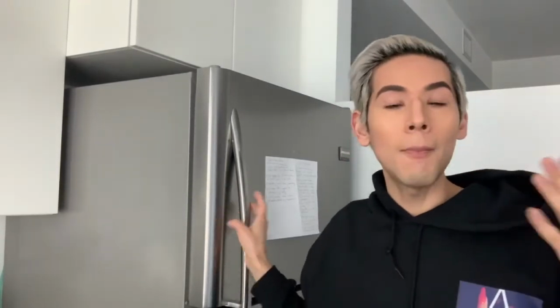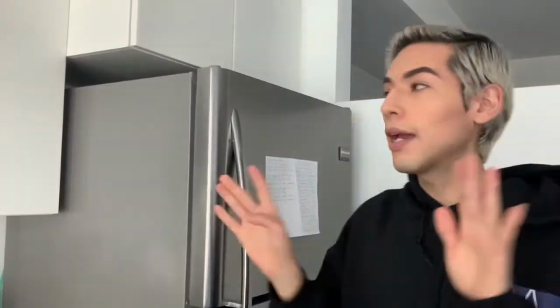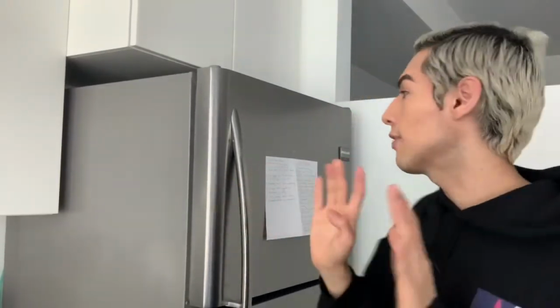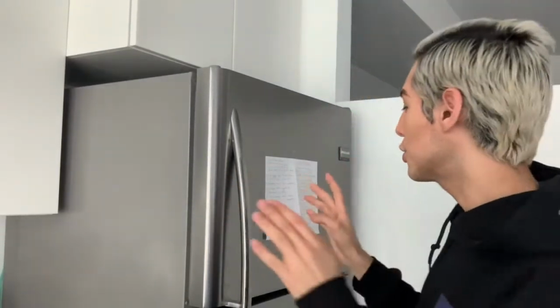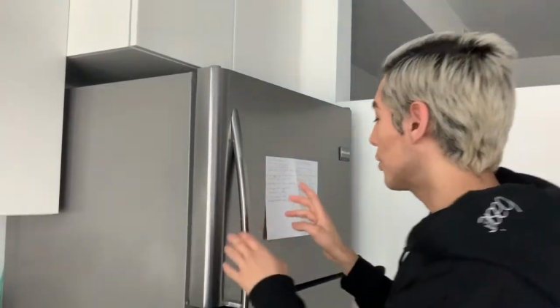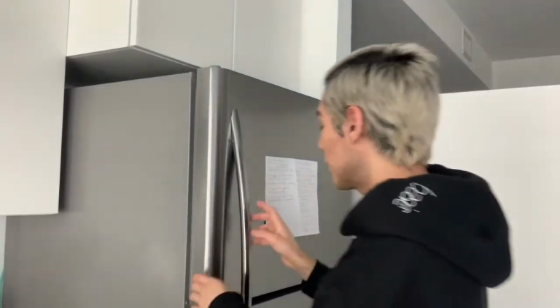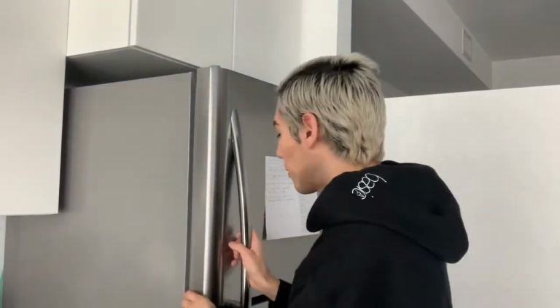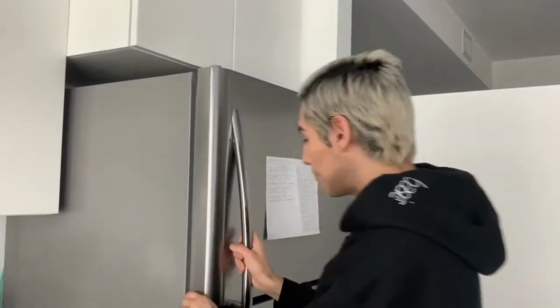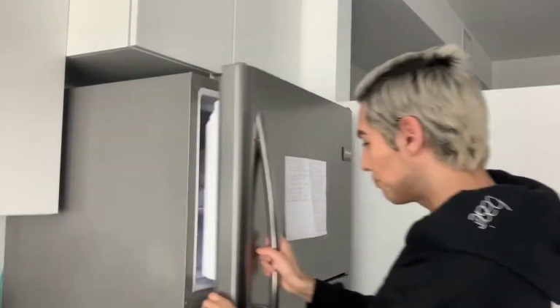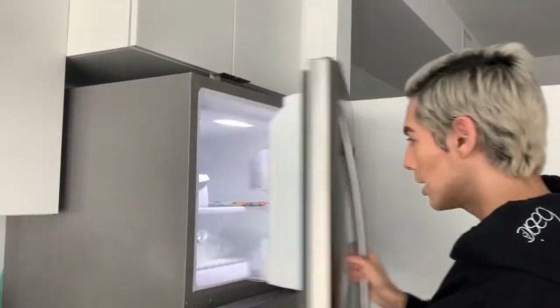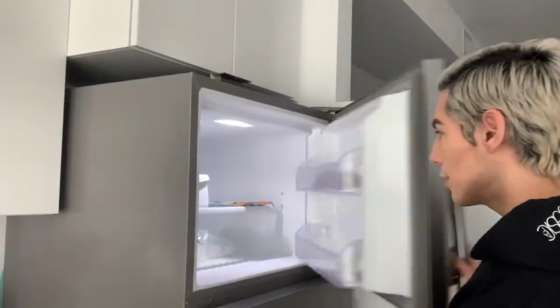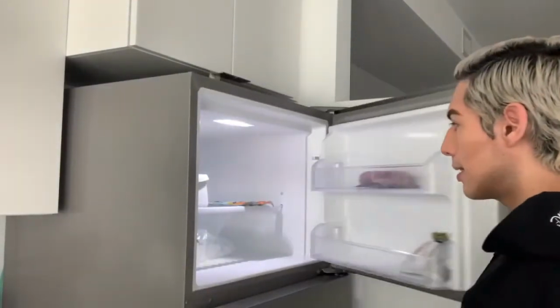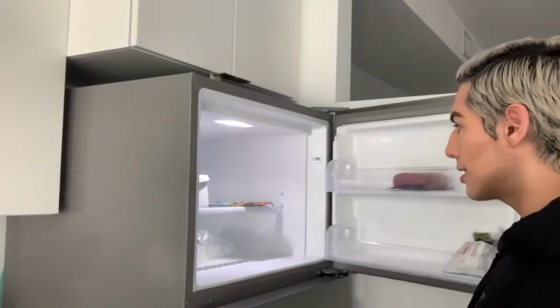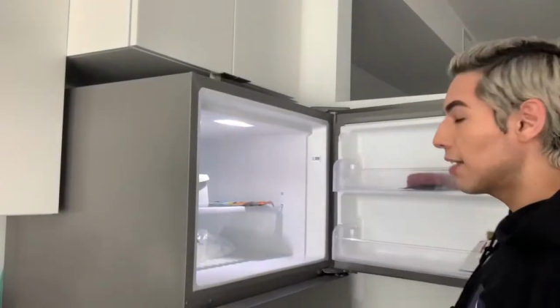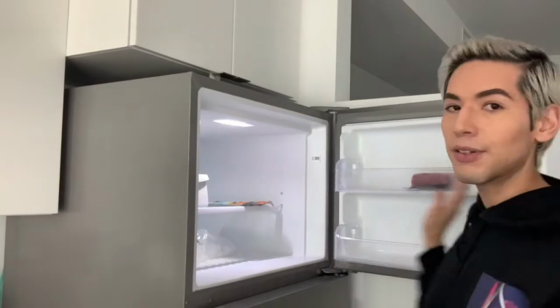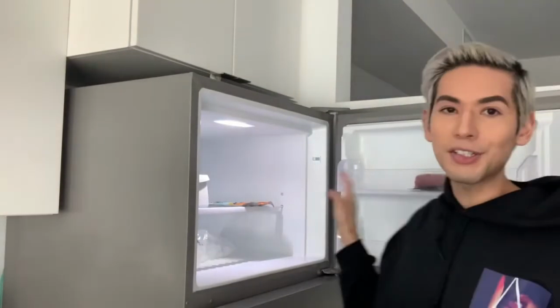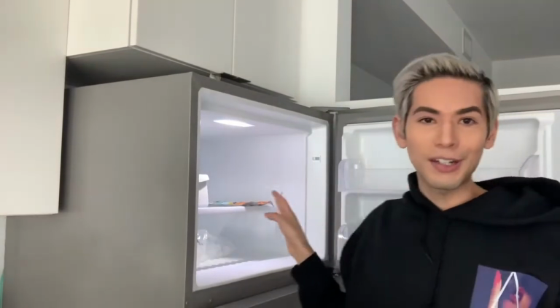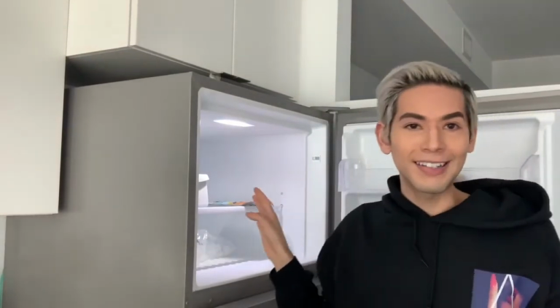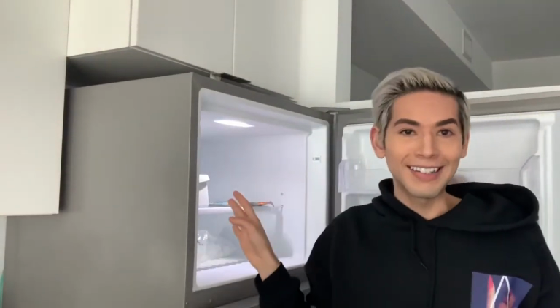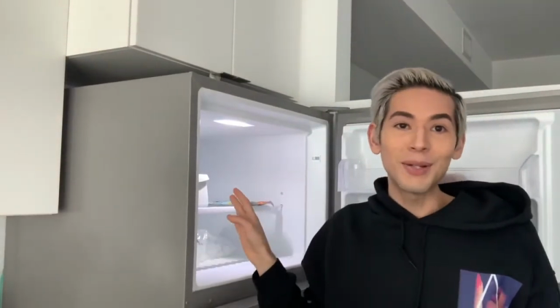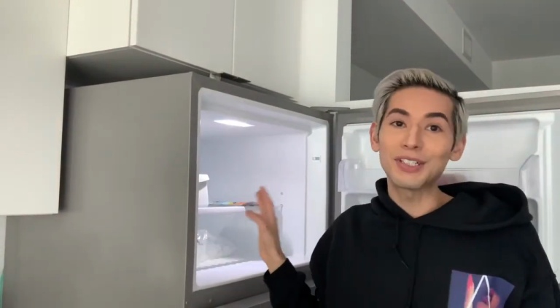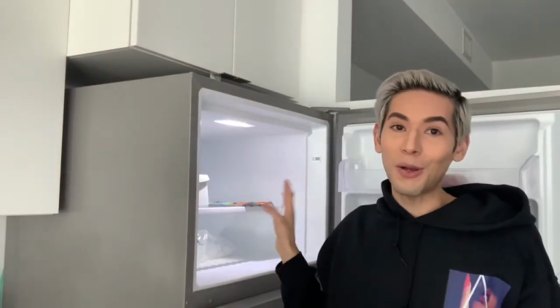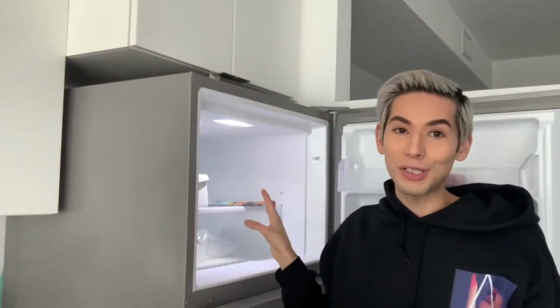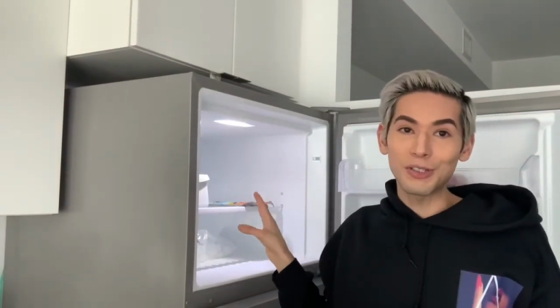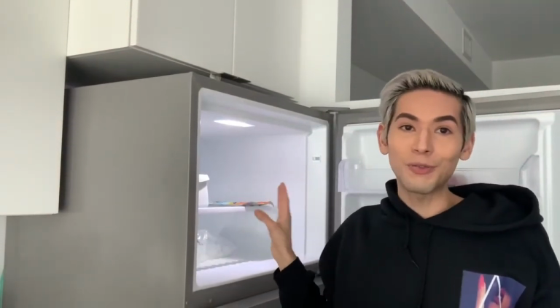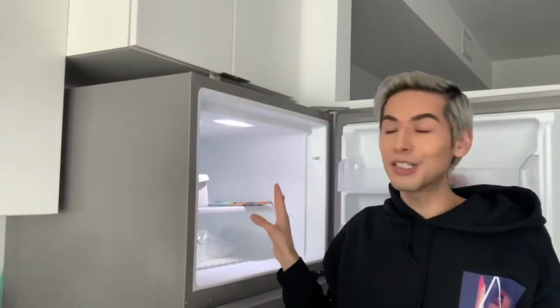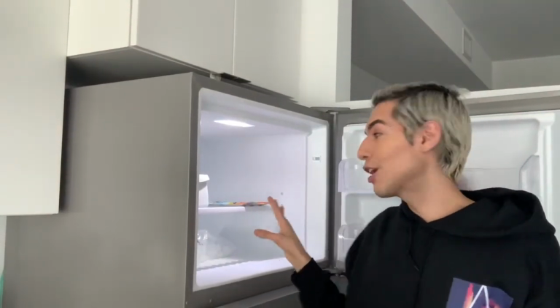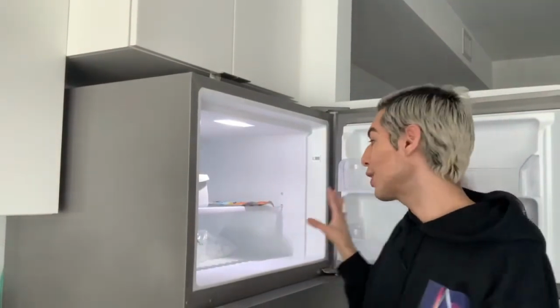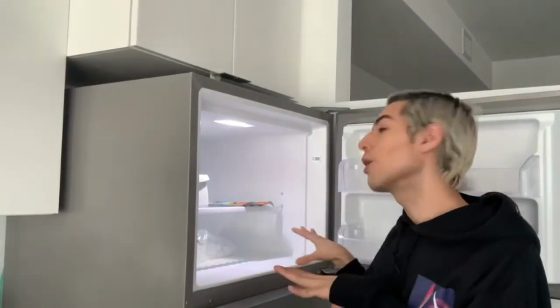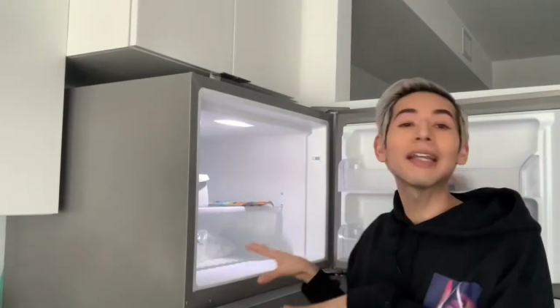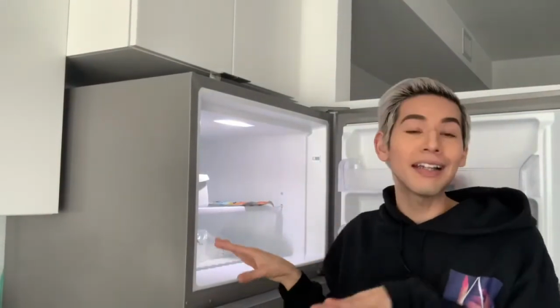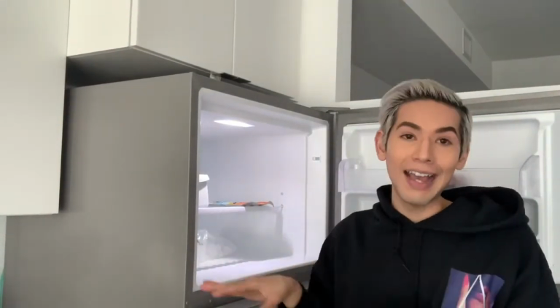Oh wait, I forgot to show you the freezer. So this is my freezer, which is also just fully stocked with all organic ice.